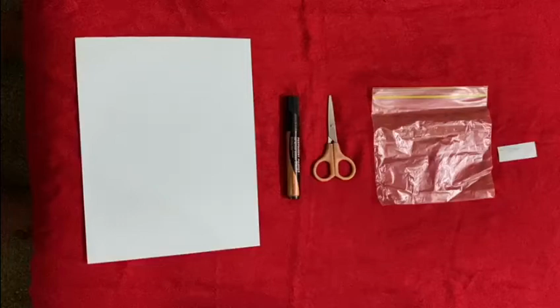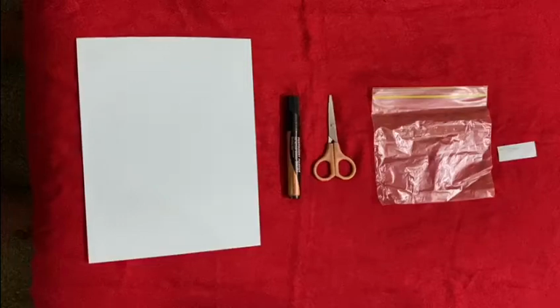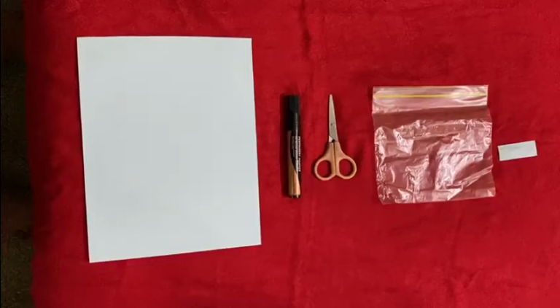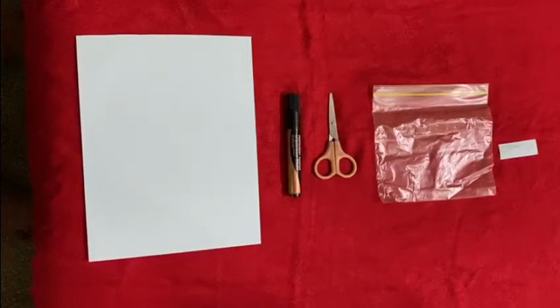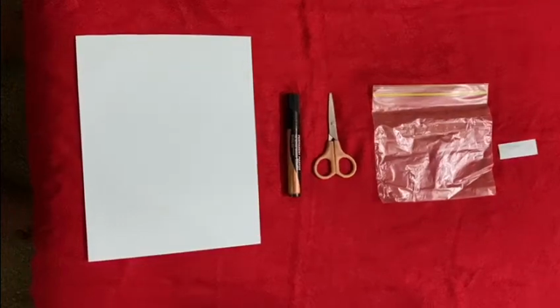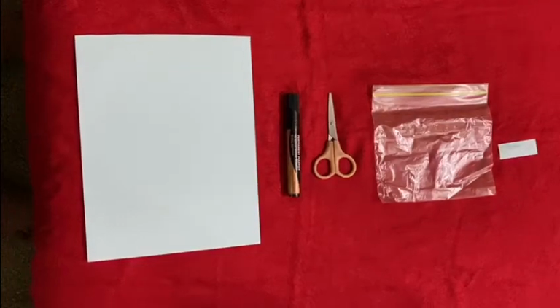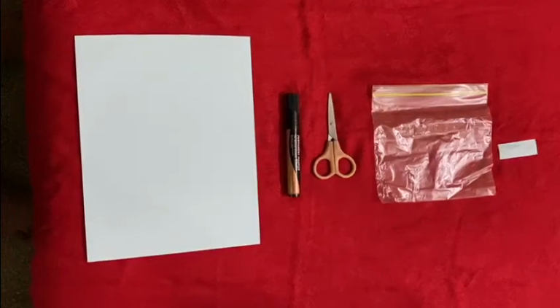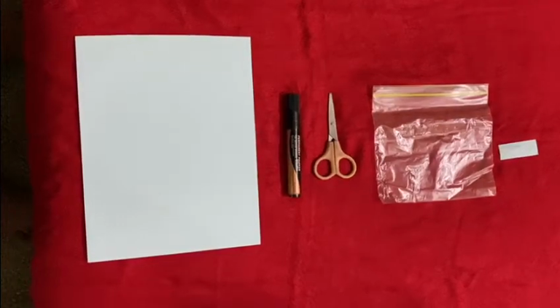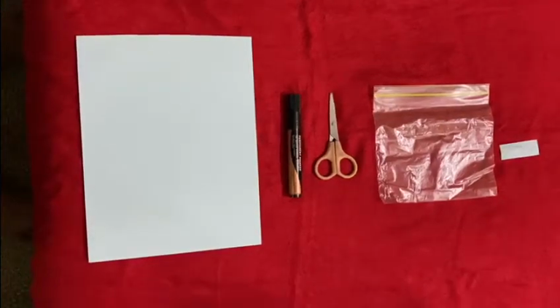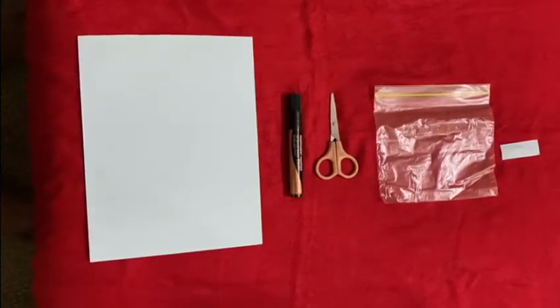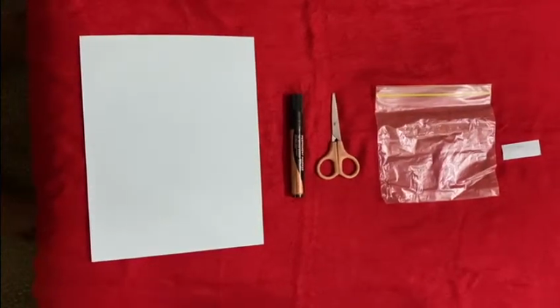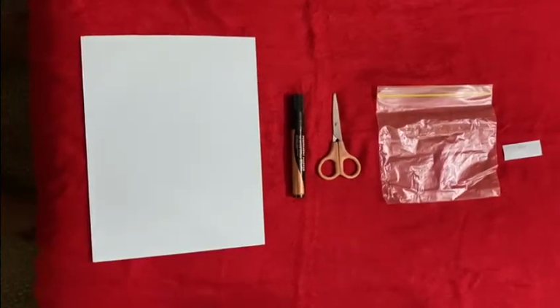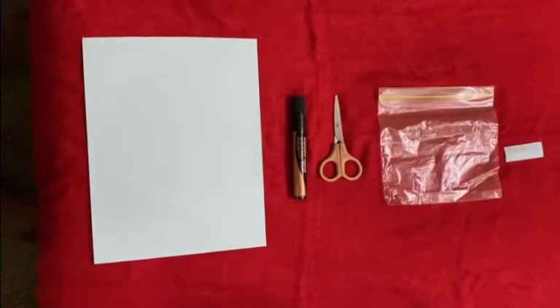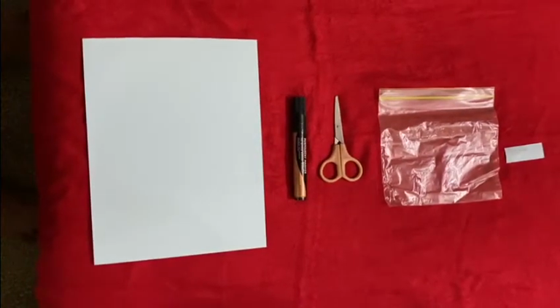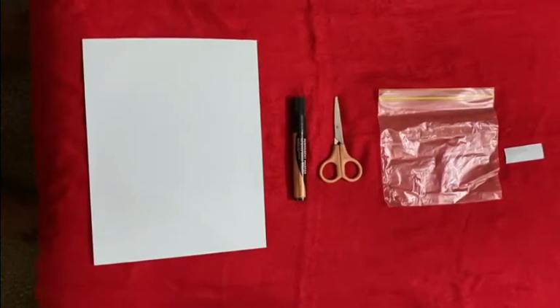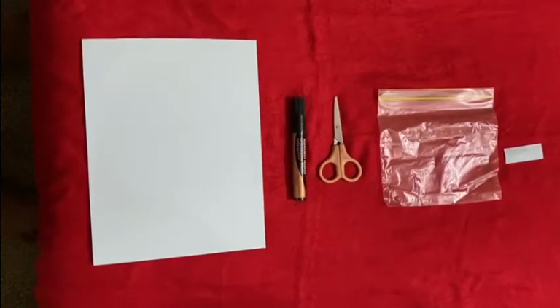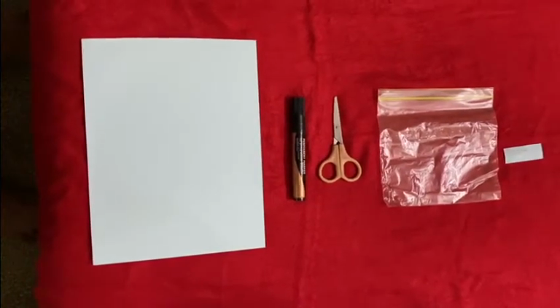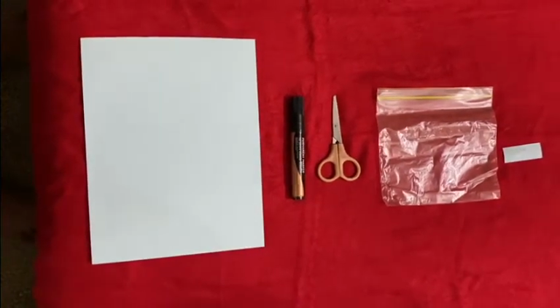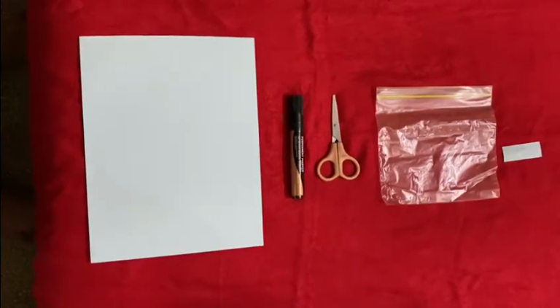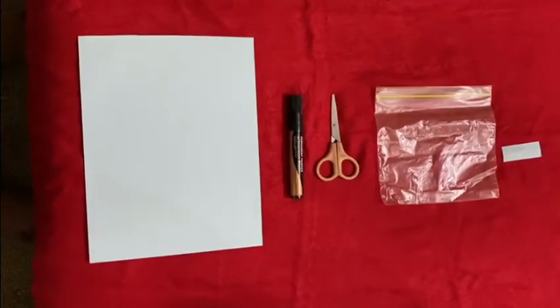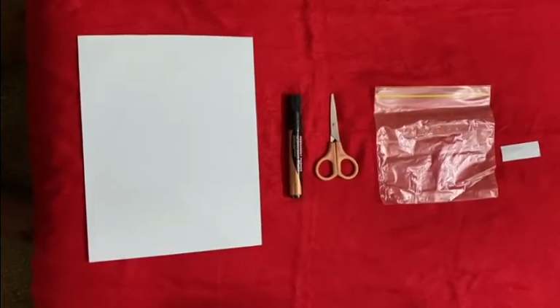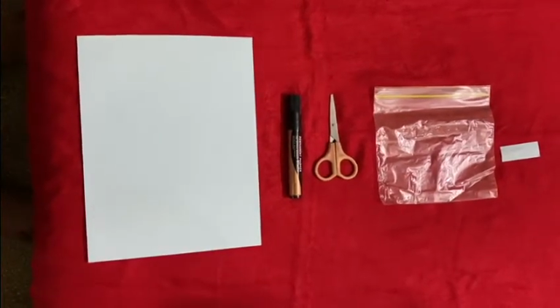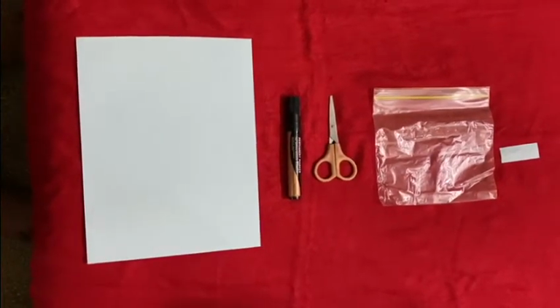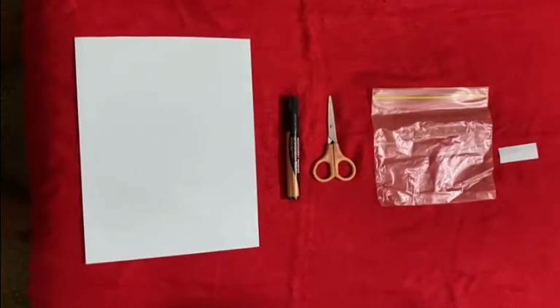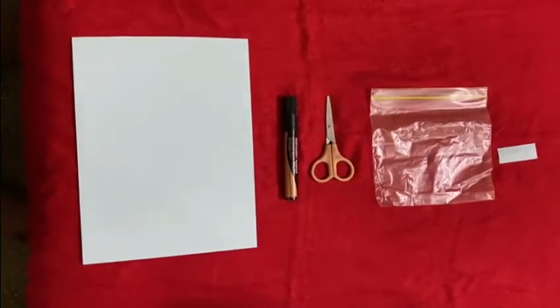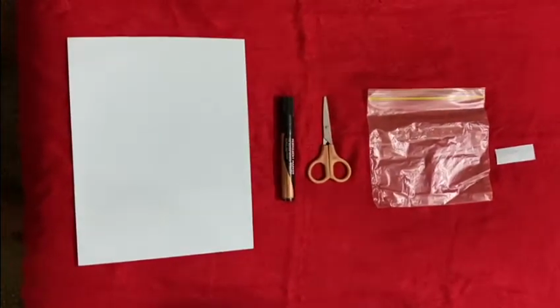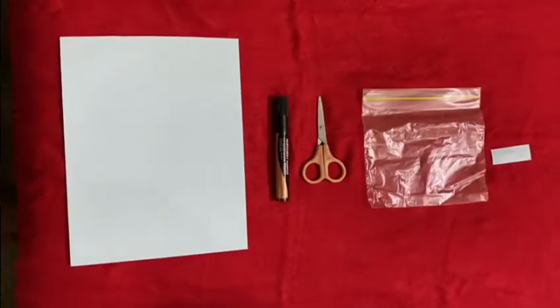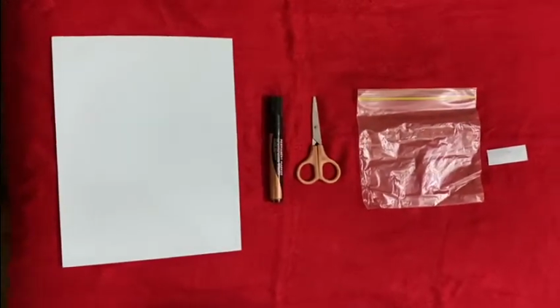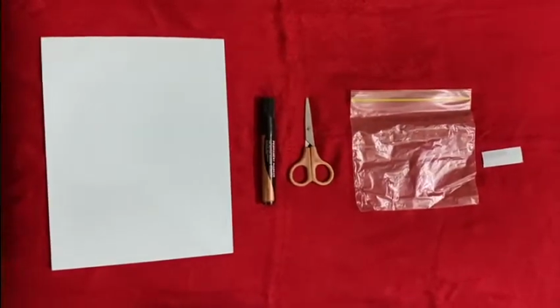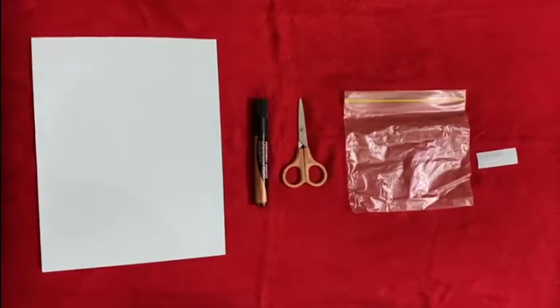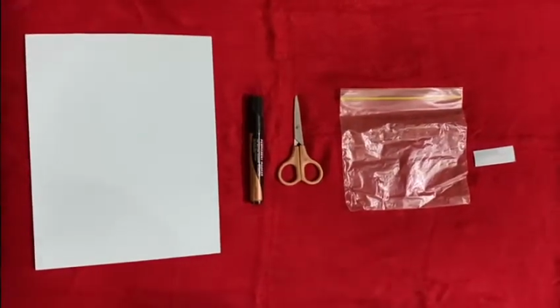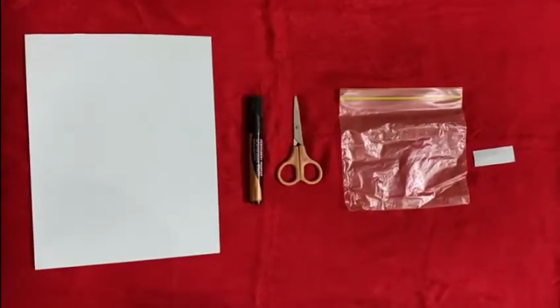Dear students, welcome to Little Krishna Preschool. Today our activity is puzzles.